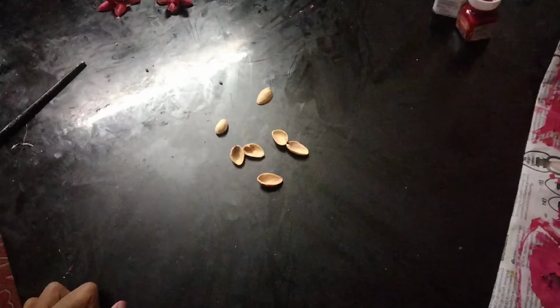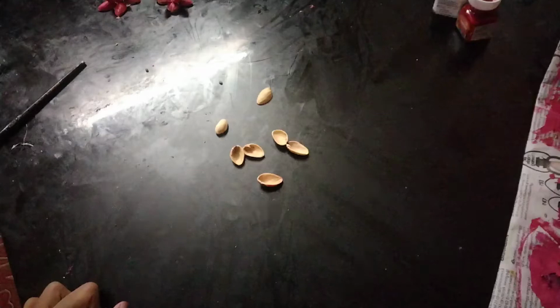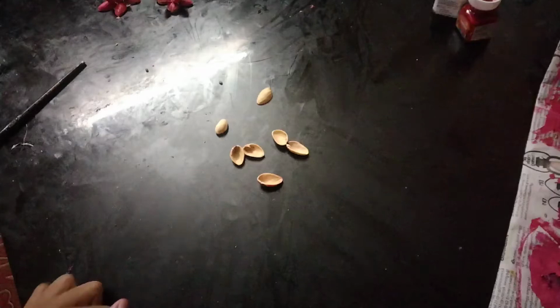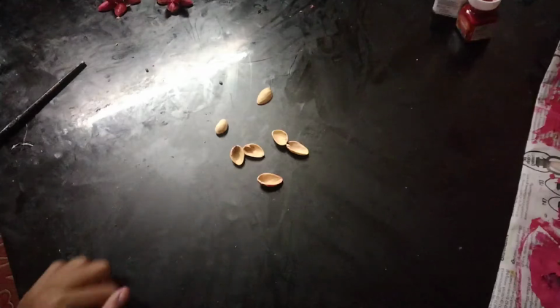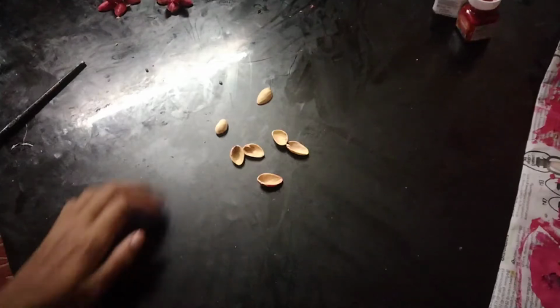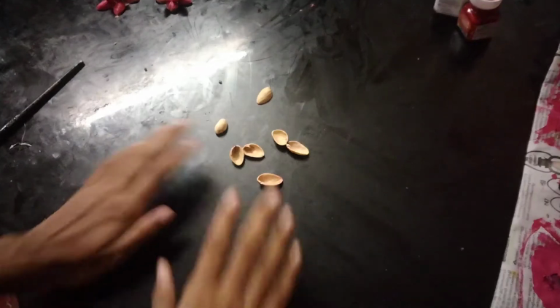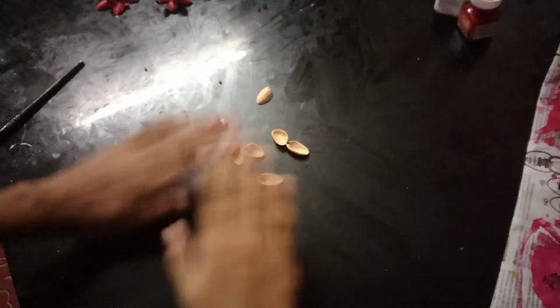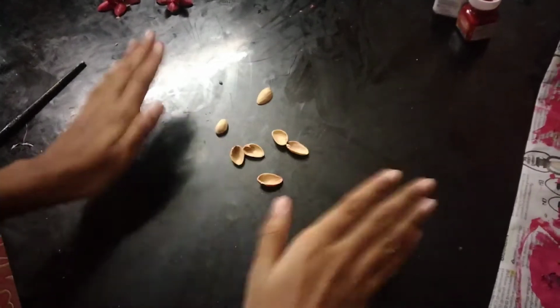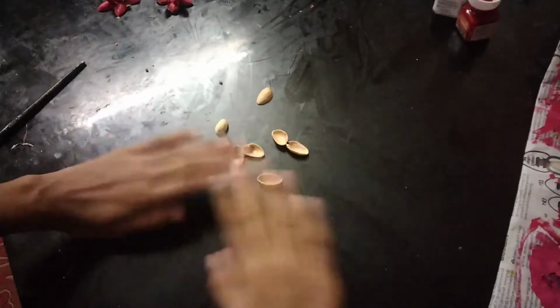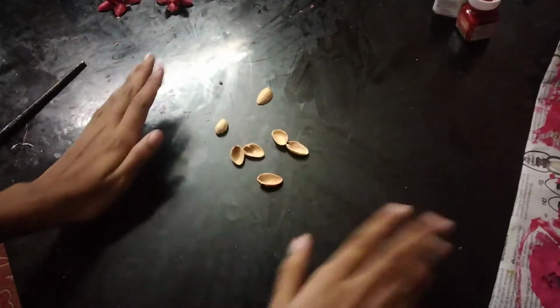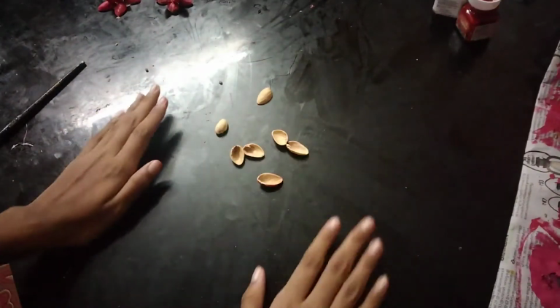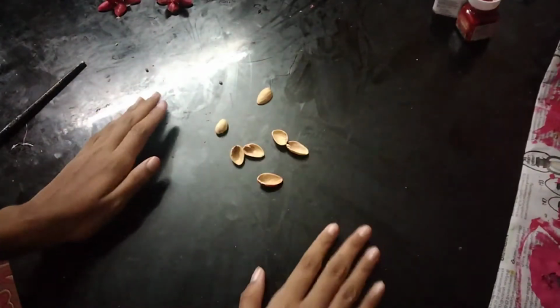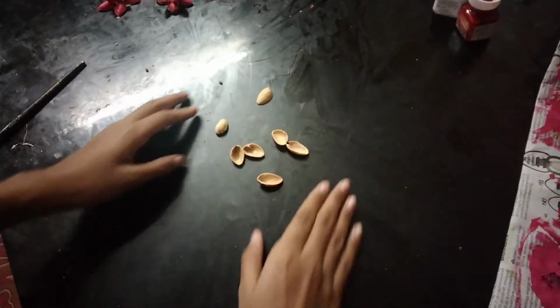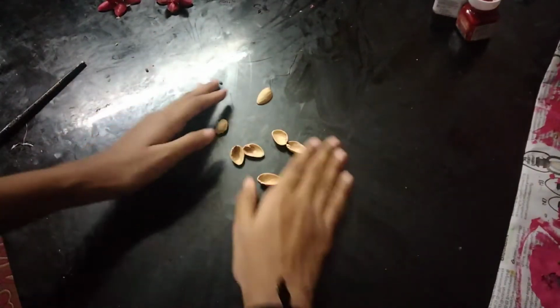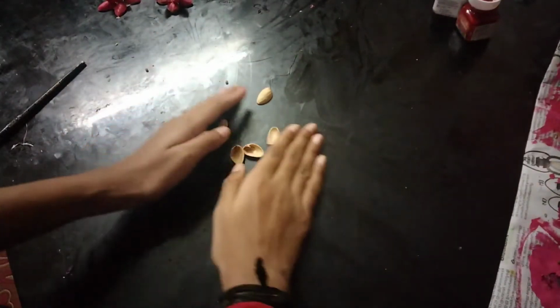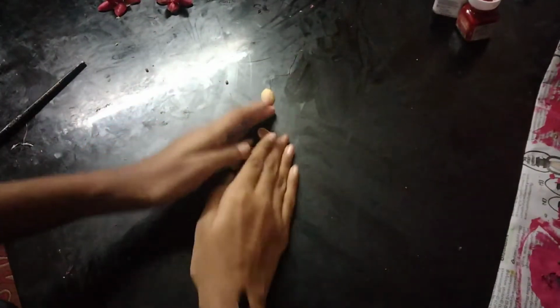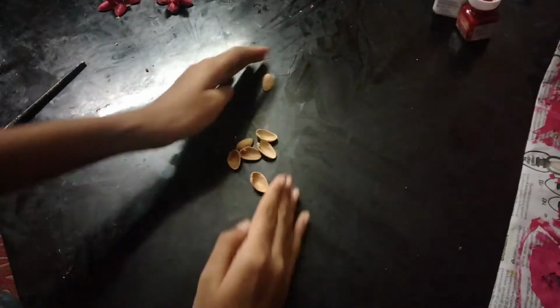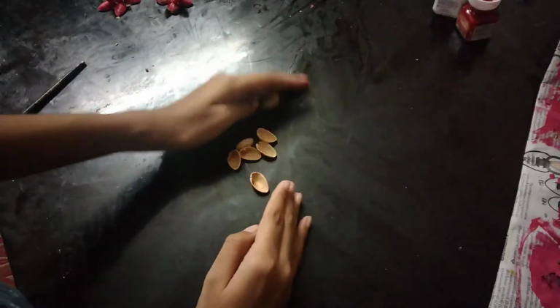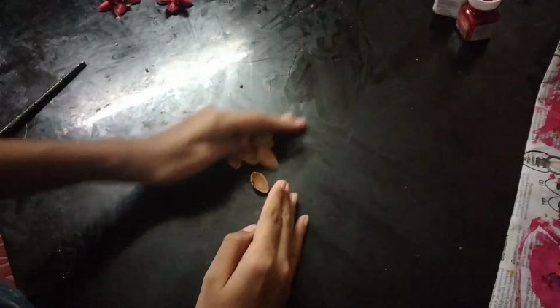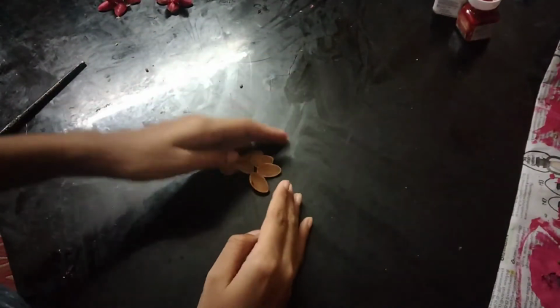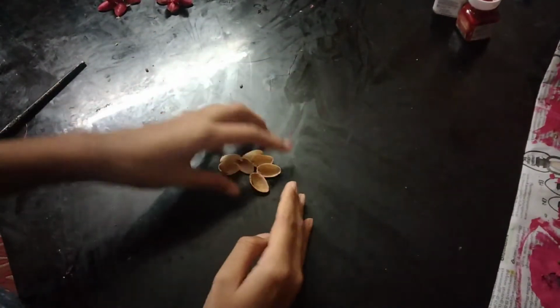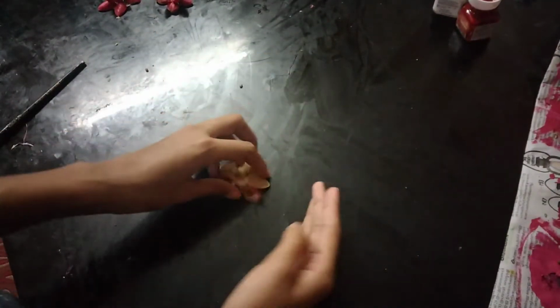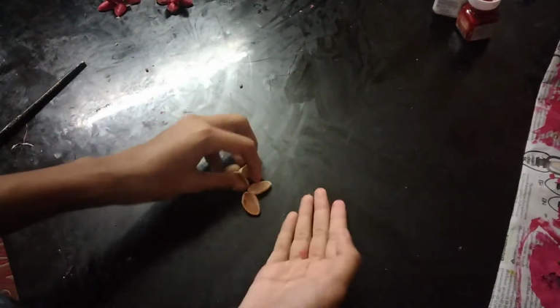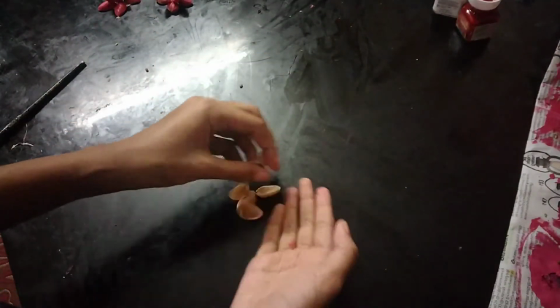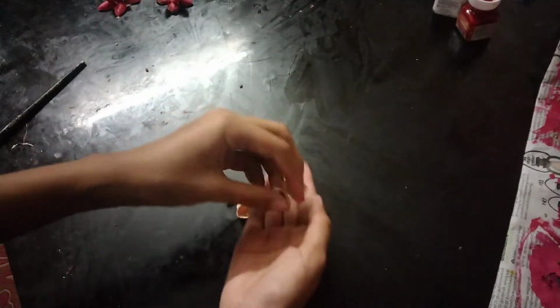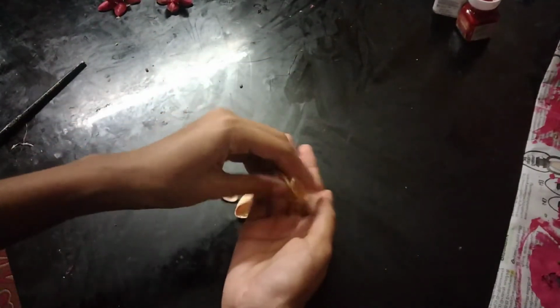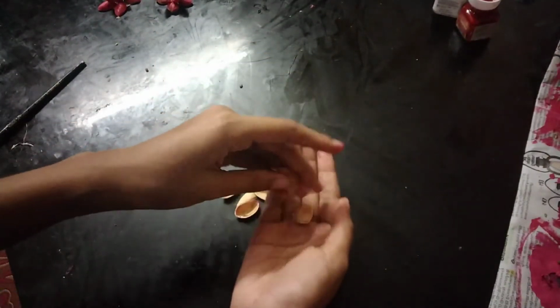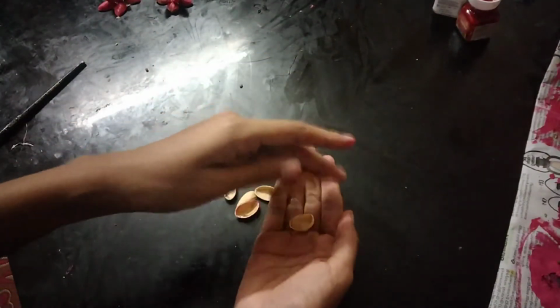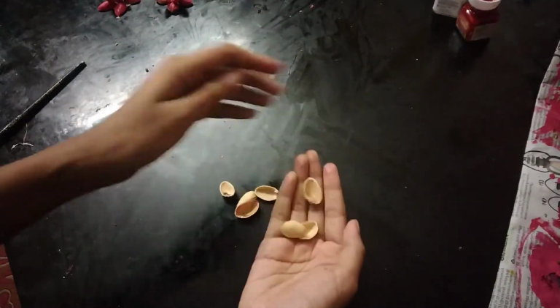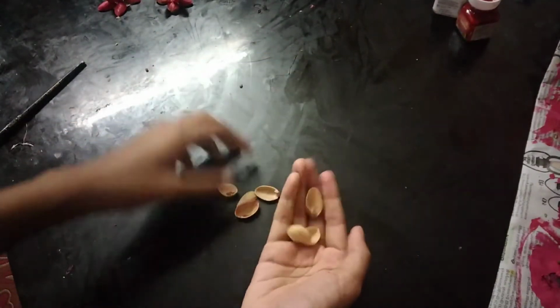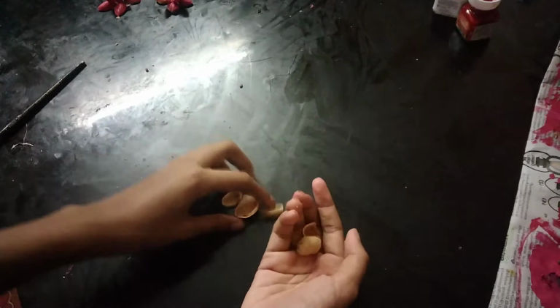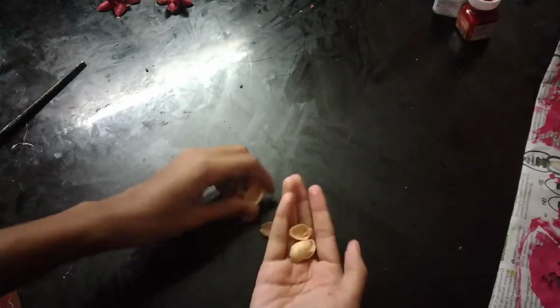Hi! Hello everyone! Today we are going to make a new video about Pistachio Craft Ideas.